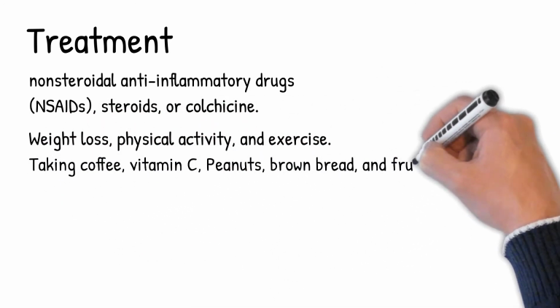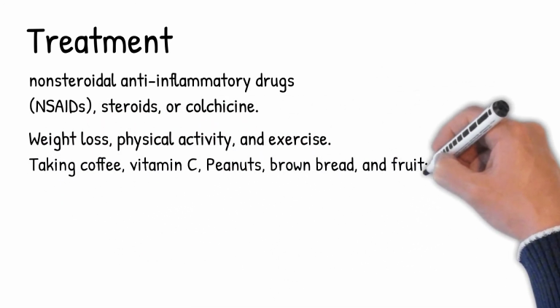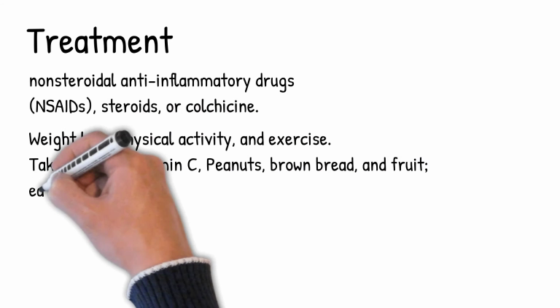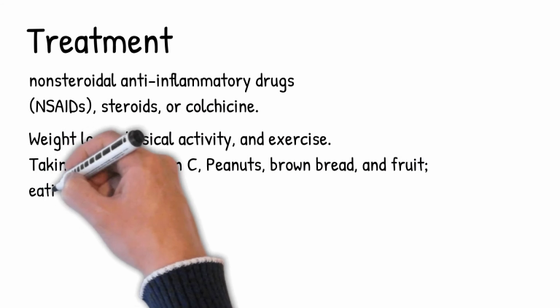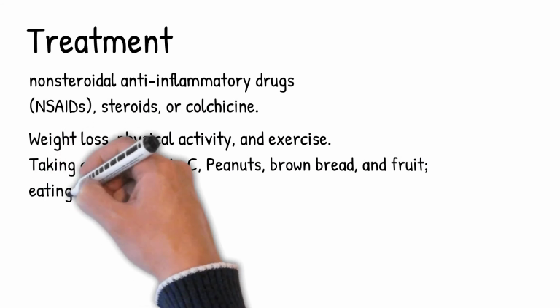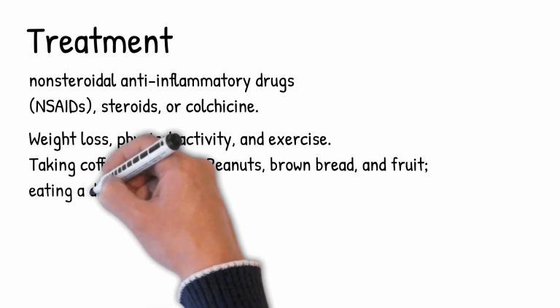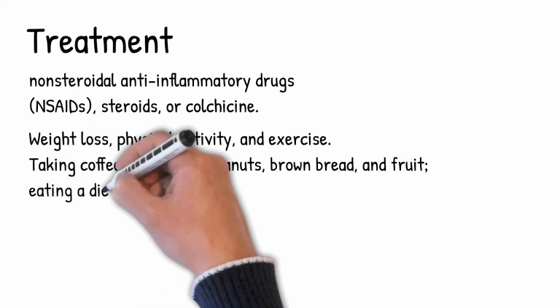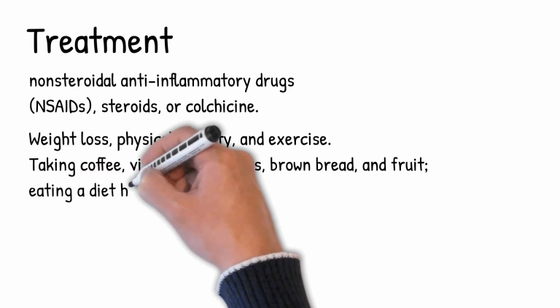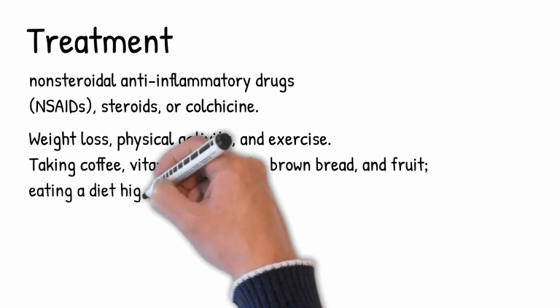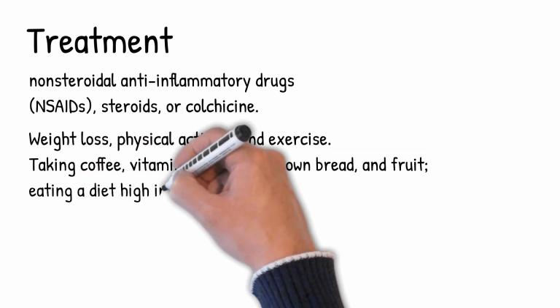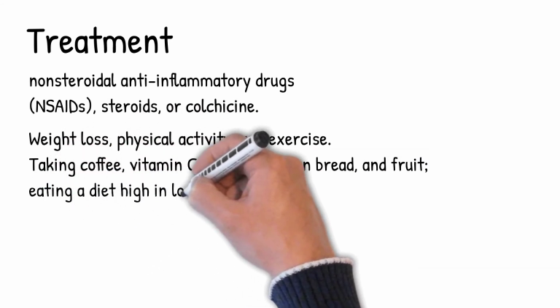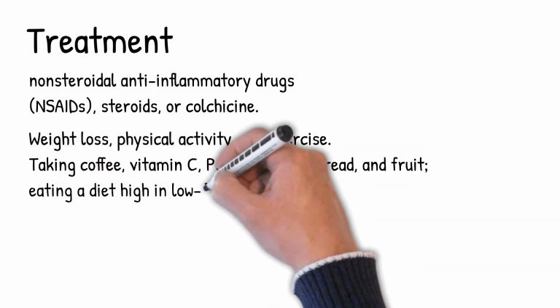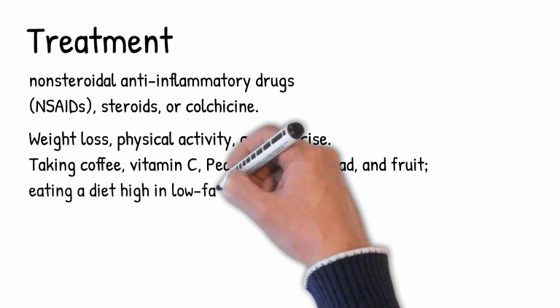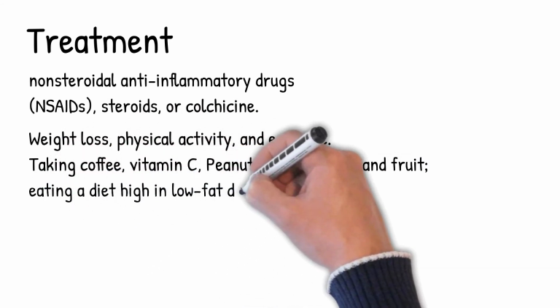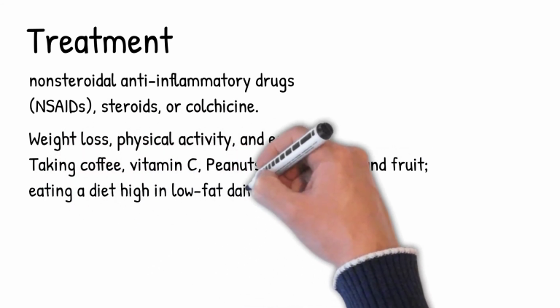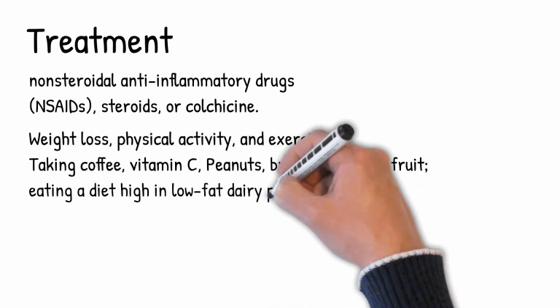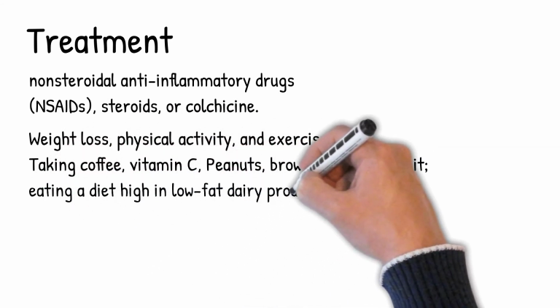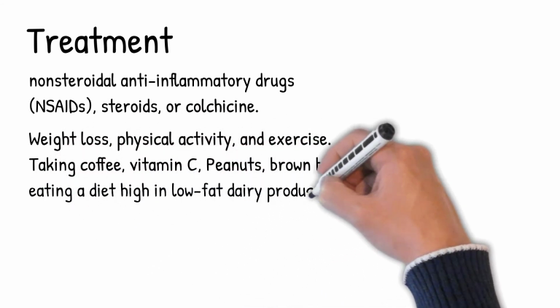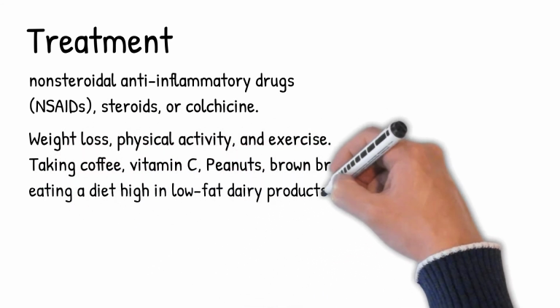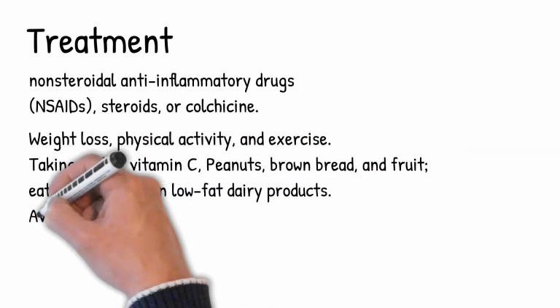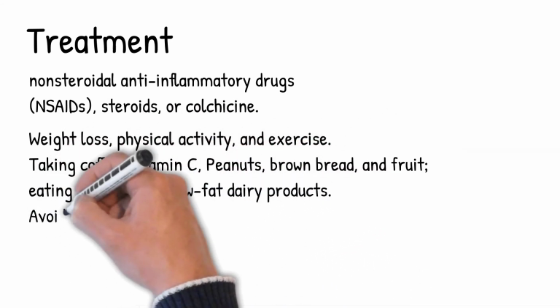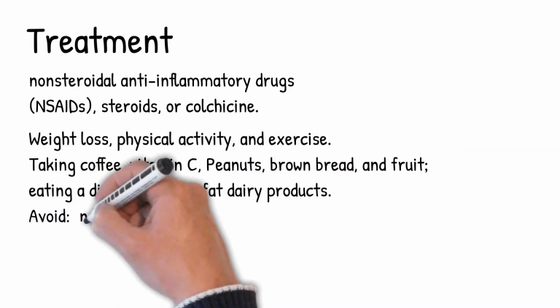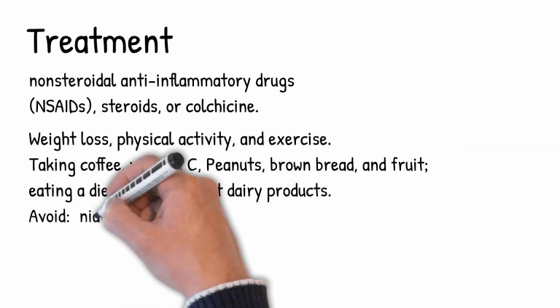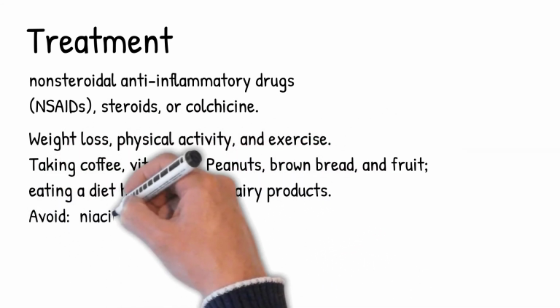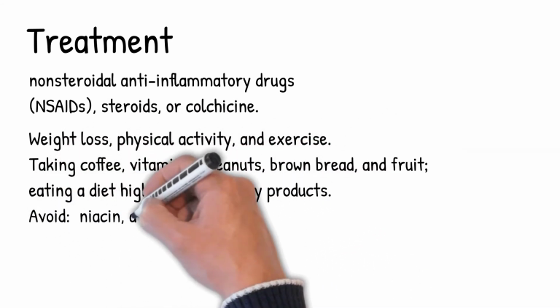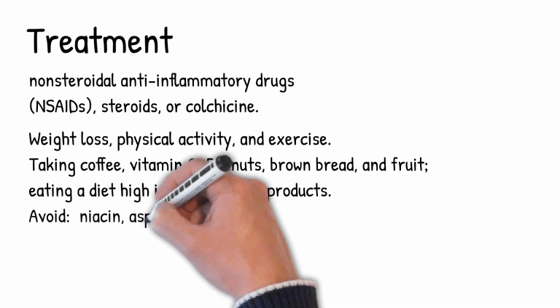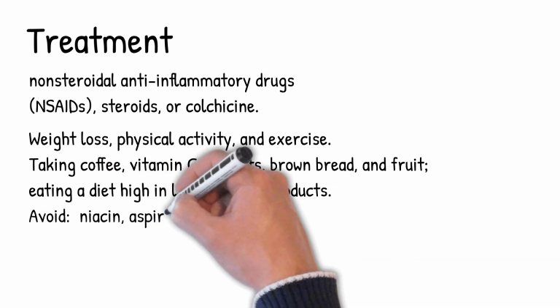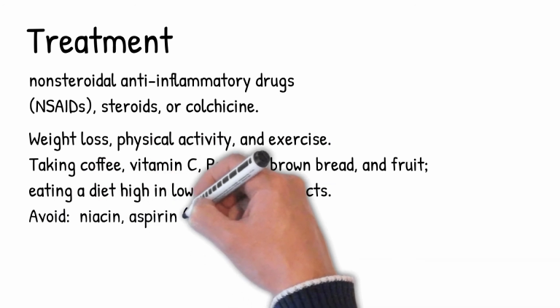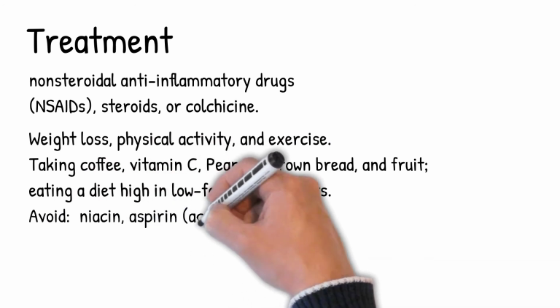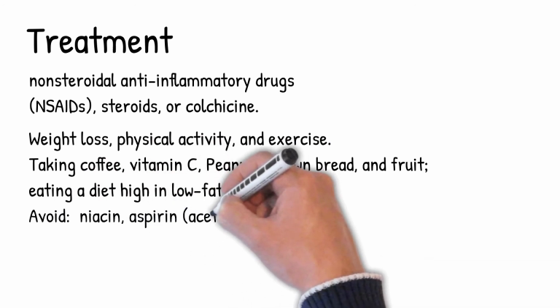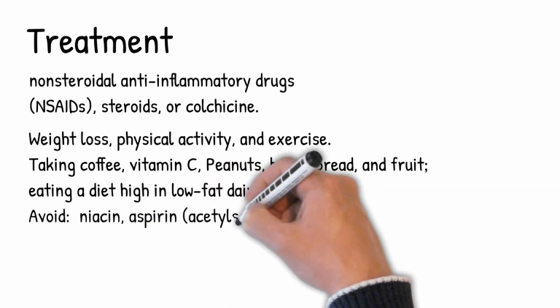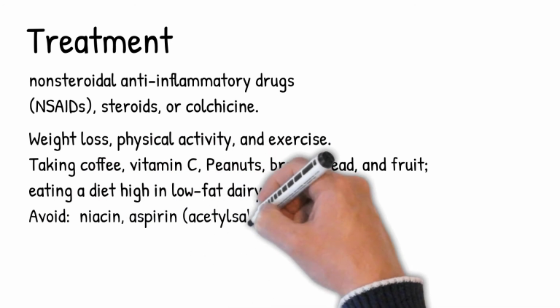Beneficial dietary measures include taking coffee, vitamin C, peanuts, brown bread, and fruit, as well as eating a diet high in low-fat dairy products.